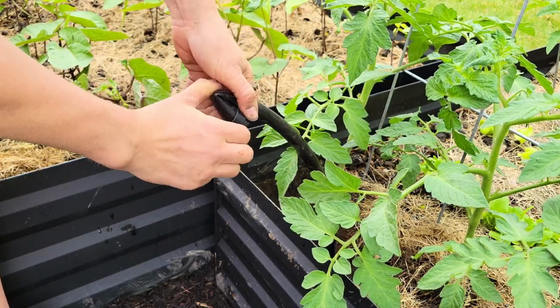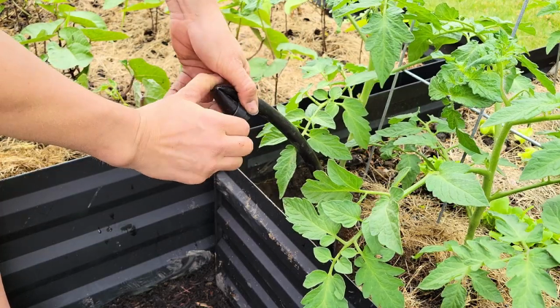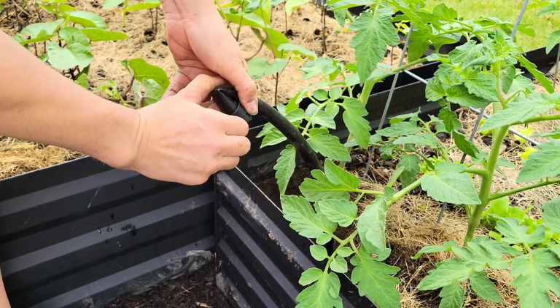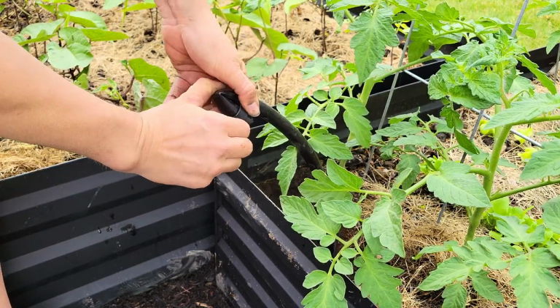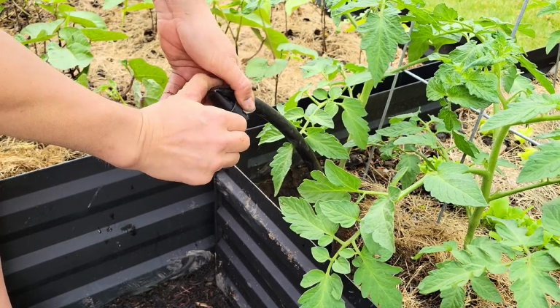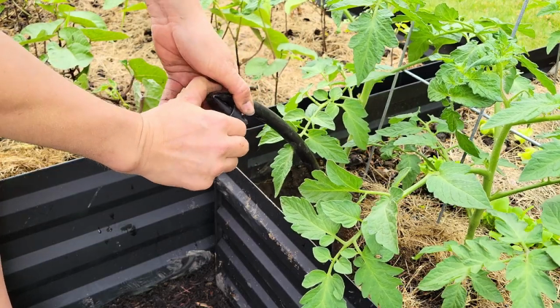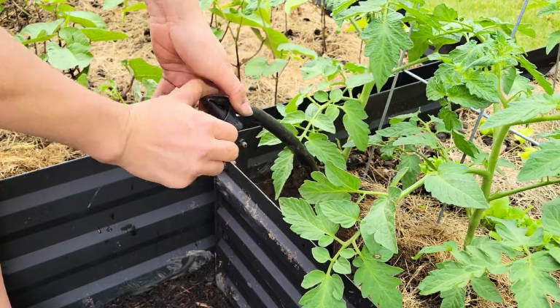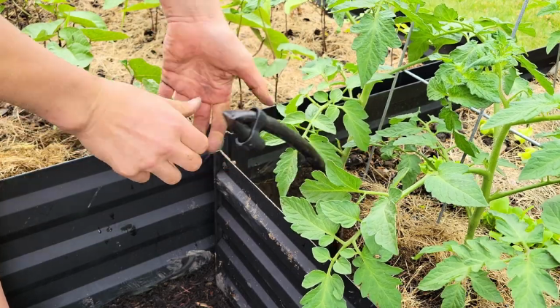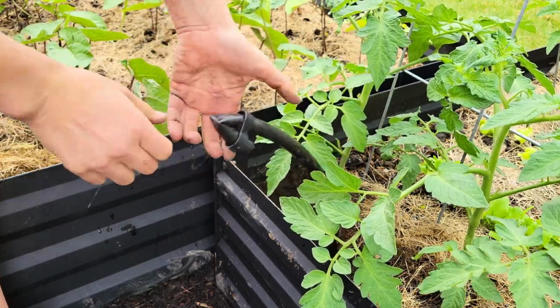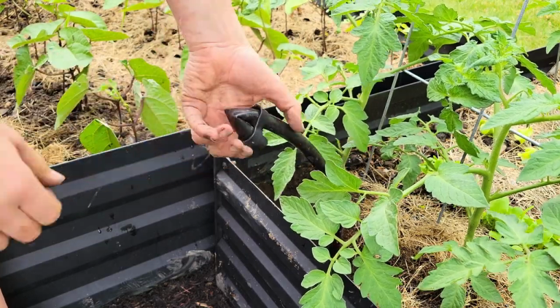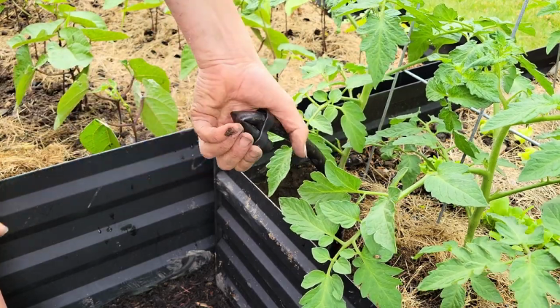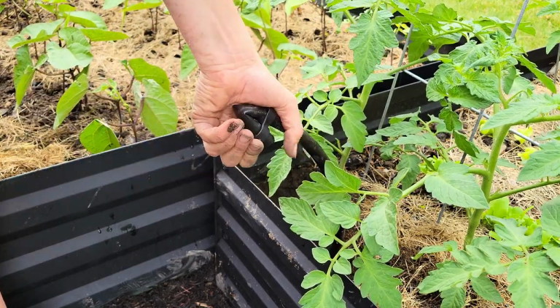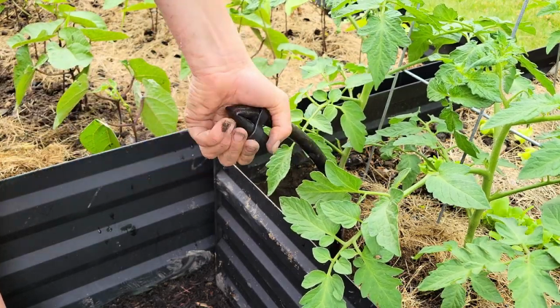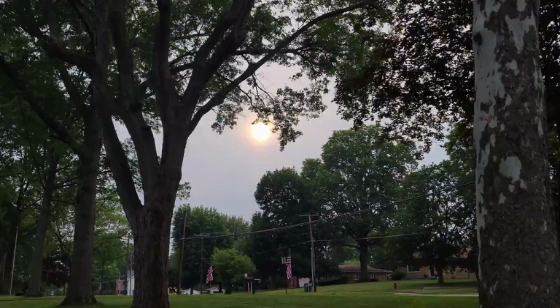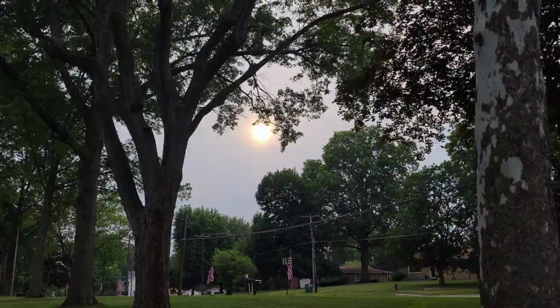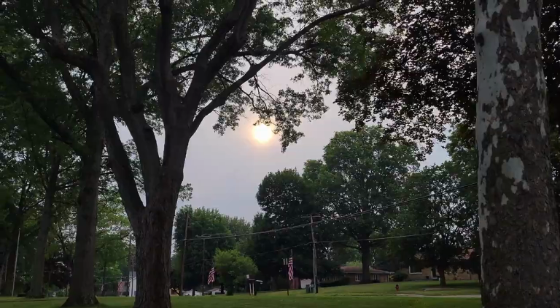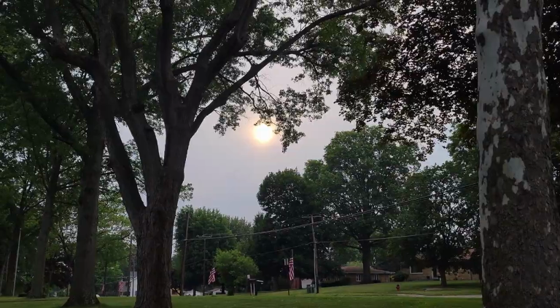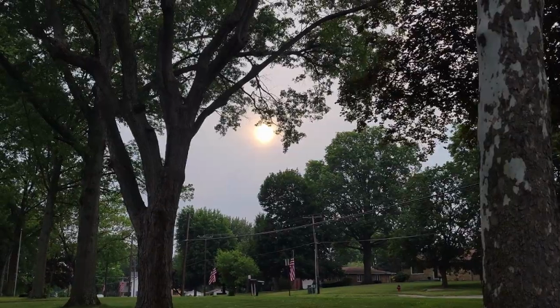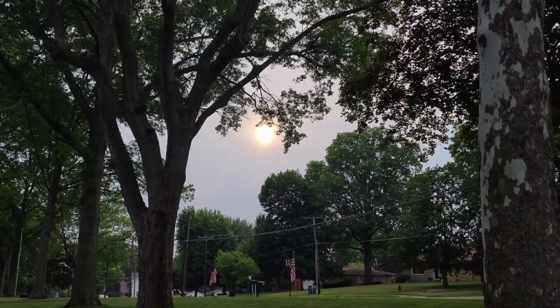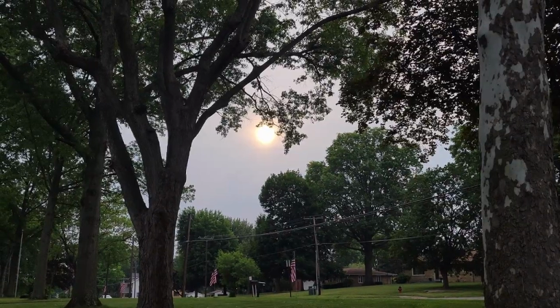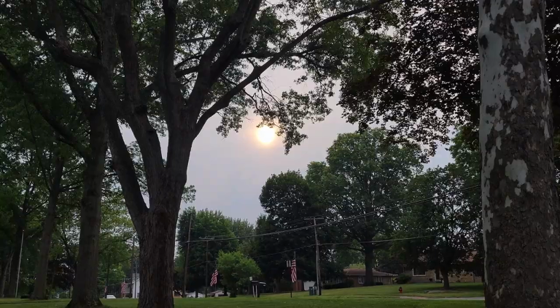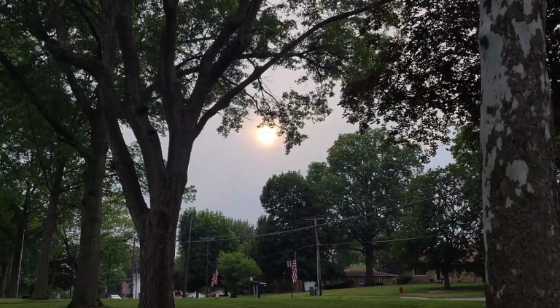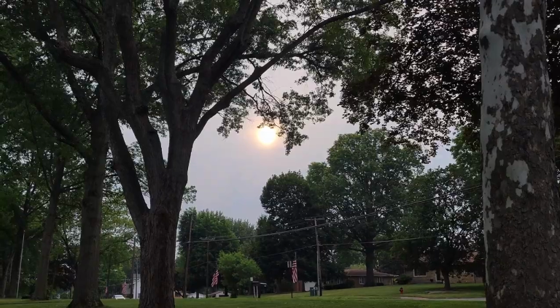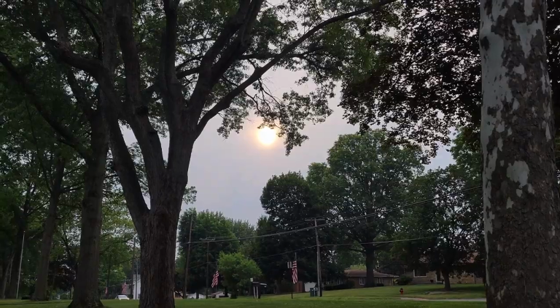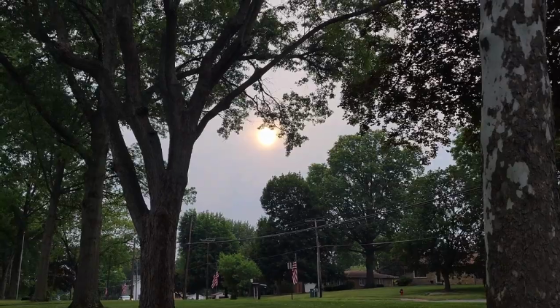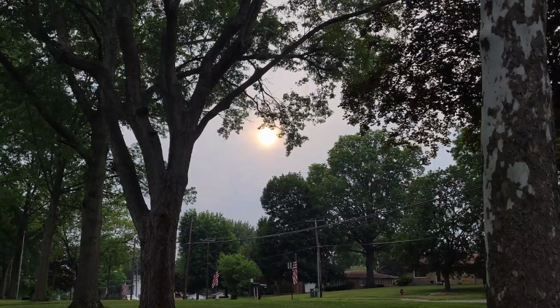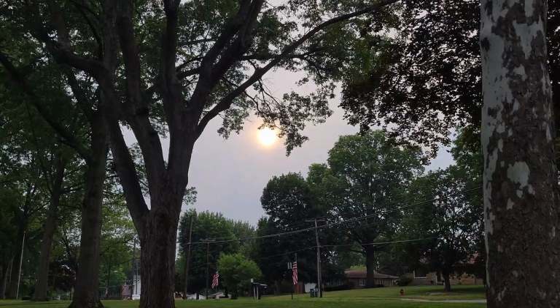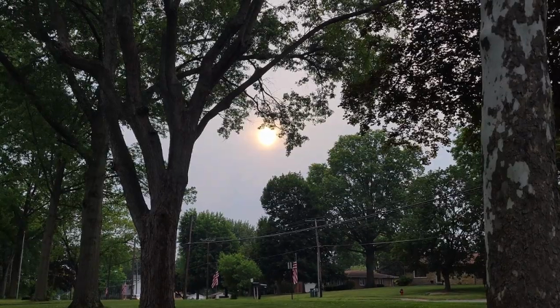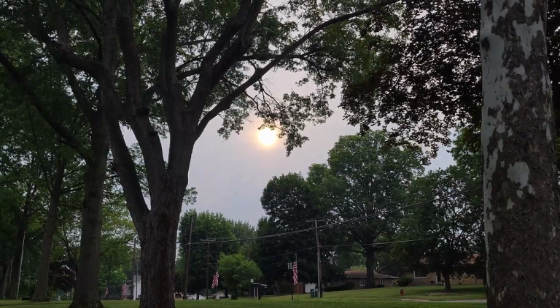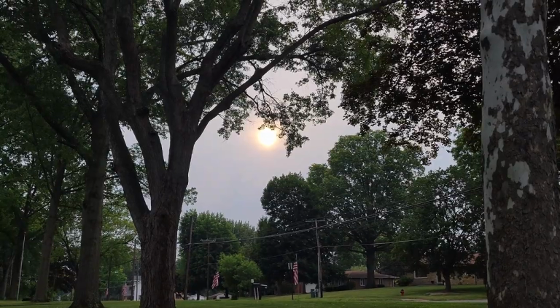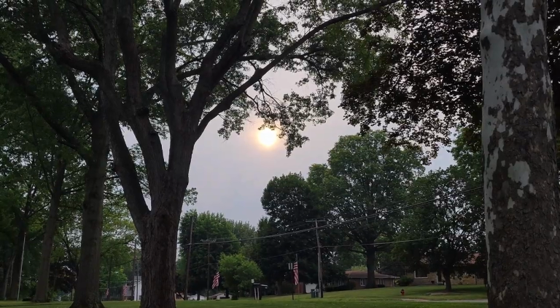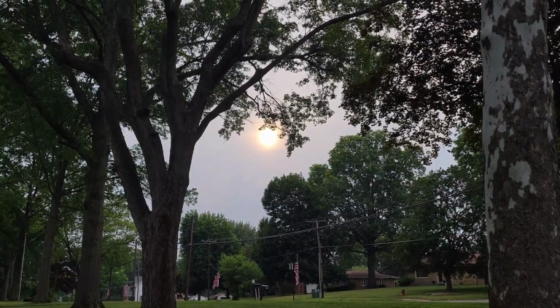With all the wildfires in Canada, we've had such bizarre sunsets. I really miss the blue skies.